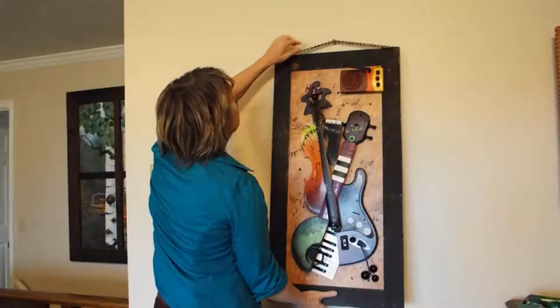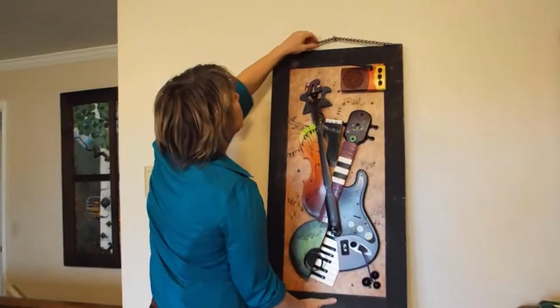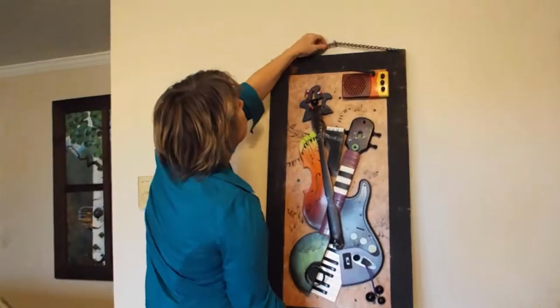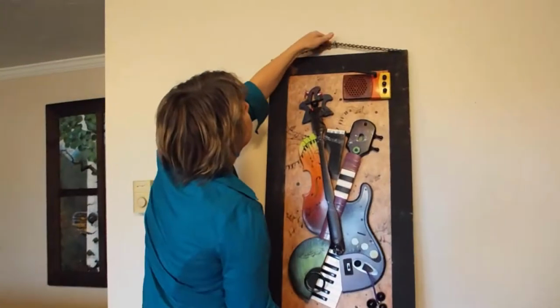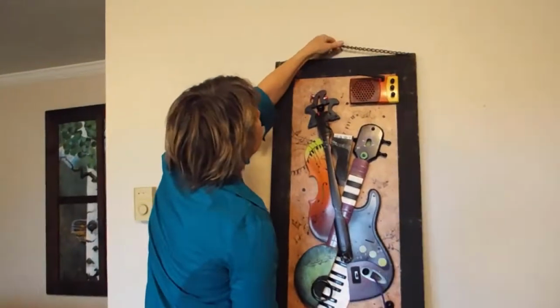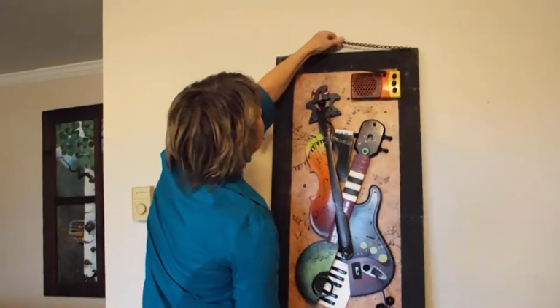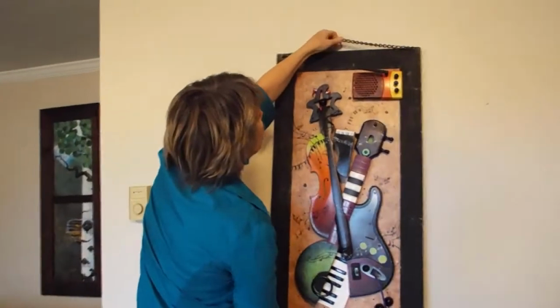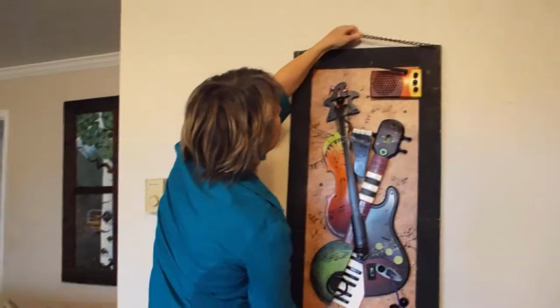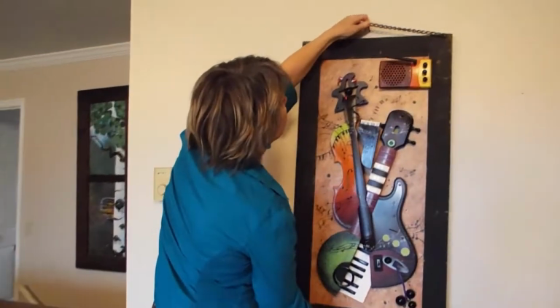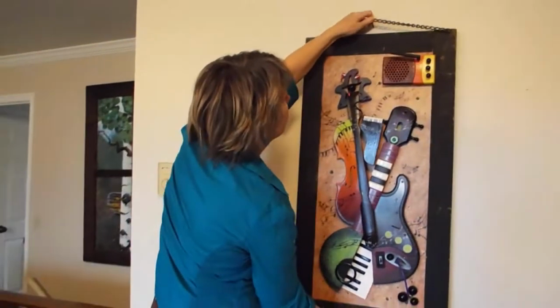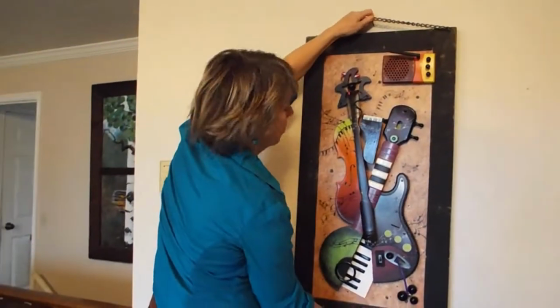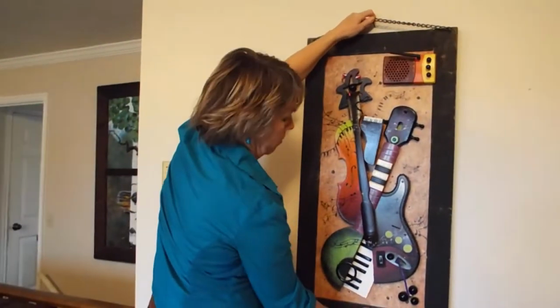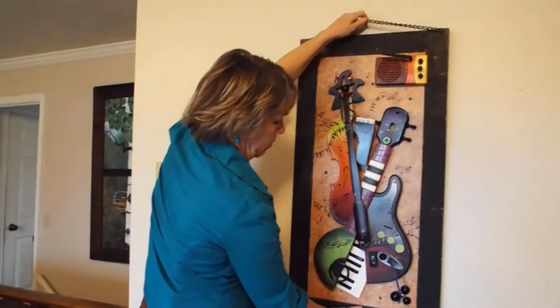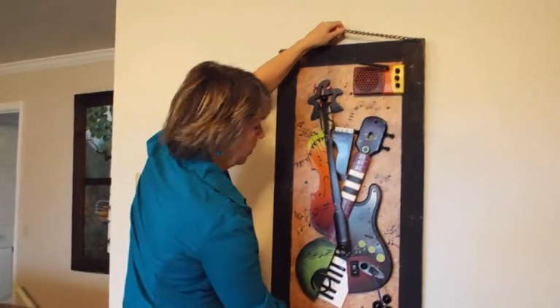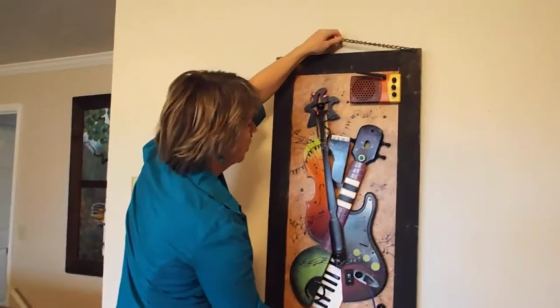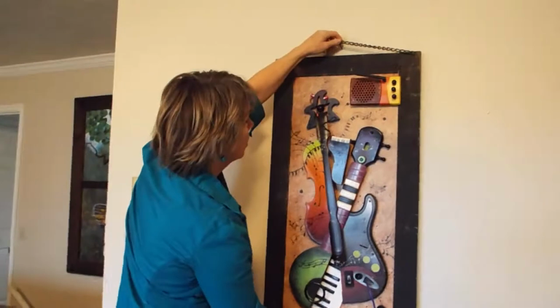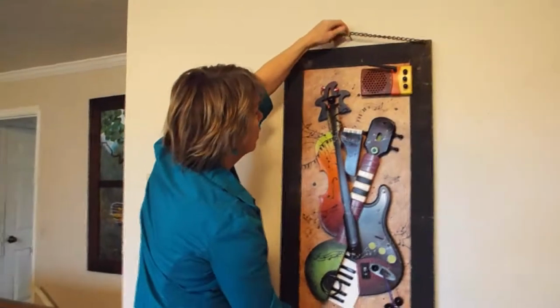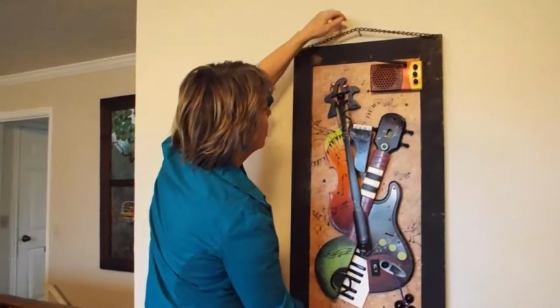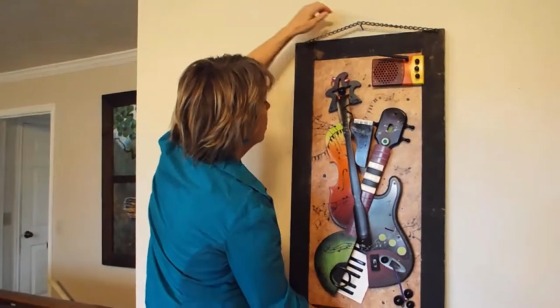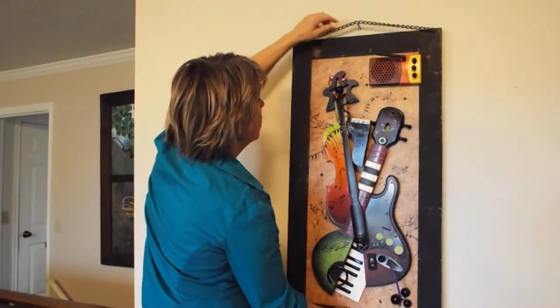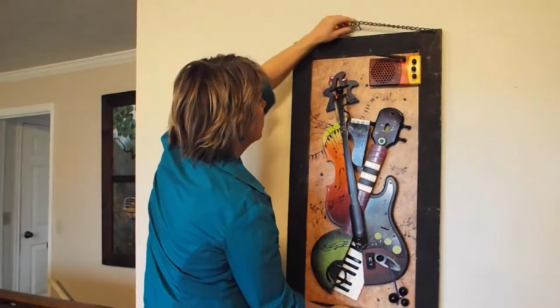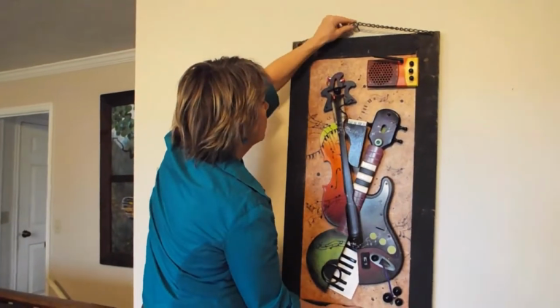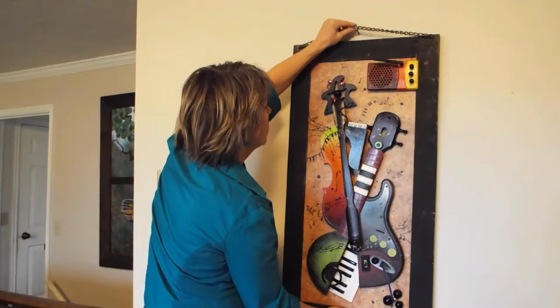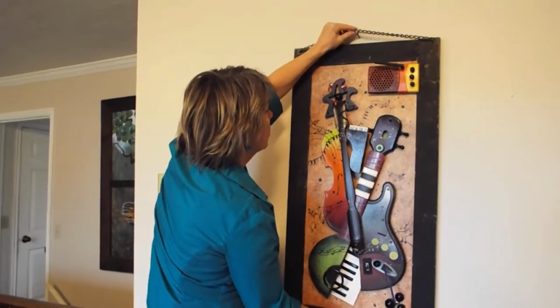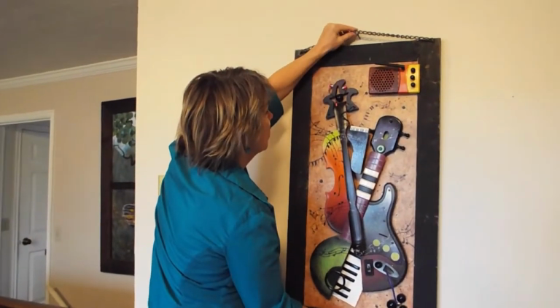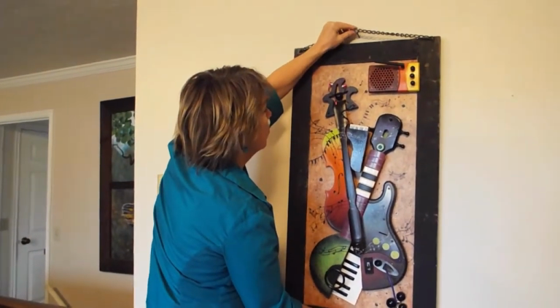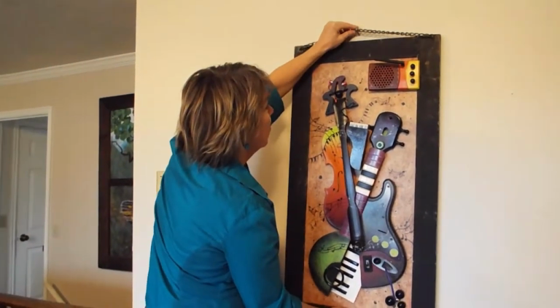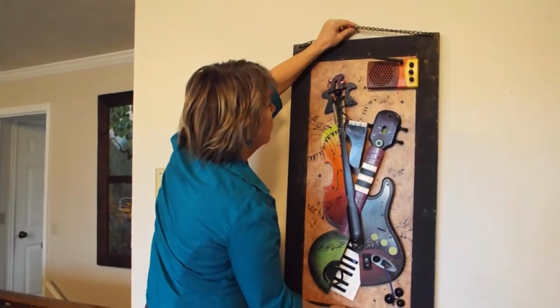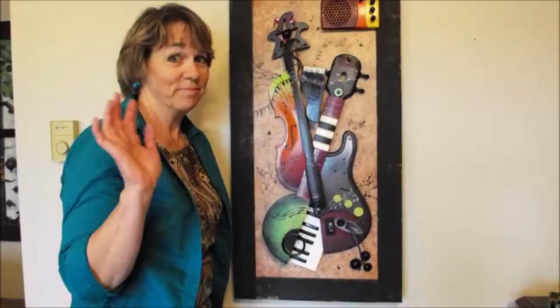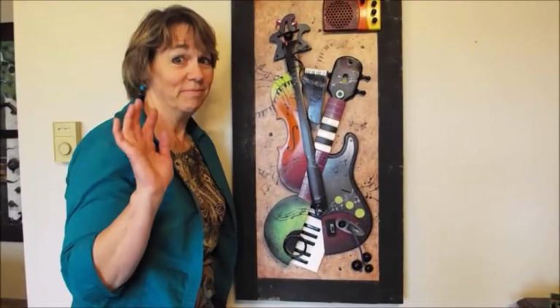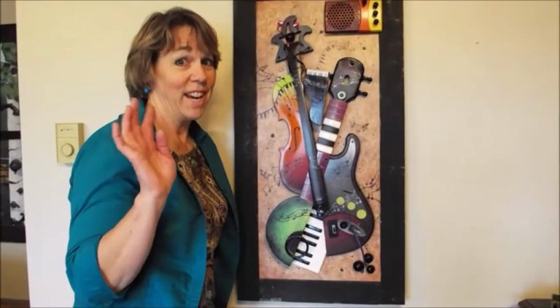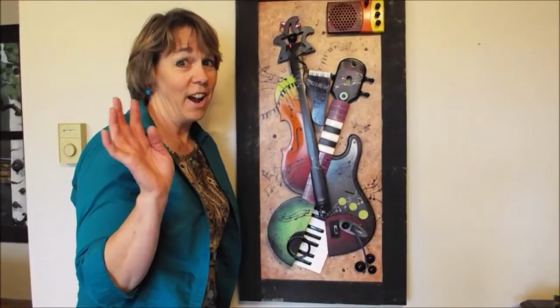I think that's about it. This one doesn't have a name either, so whoever buys it can name it. Ciao.